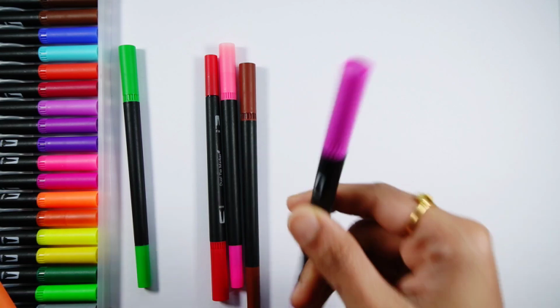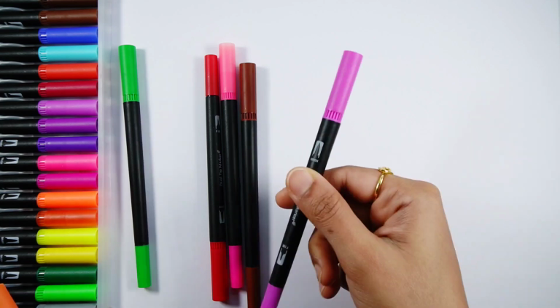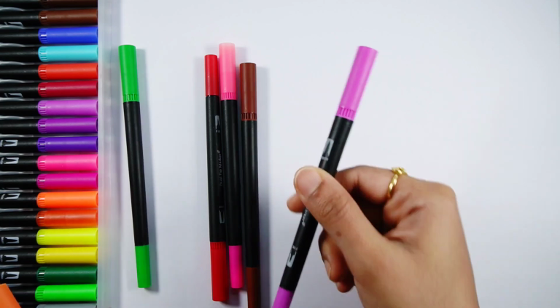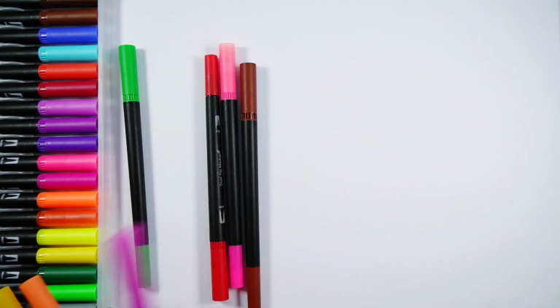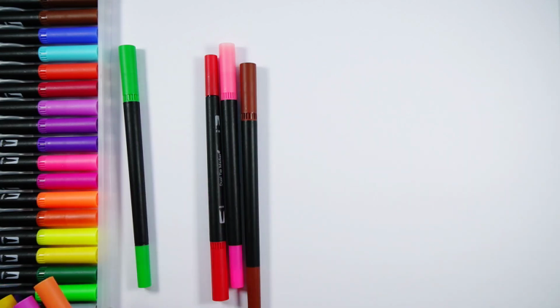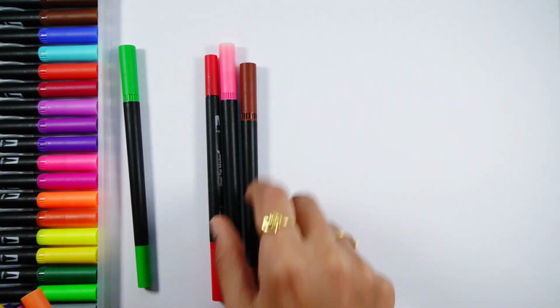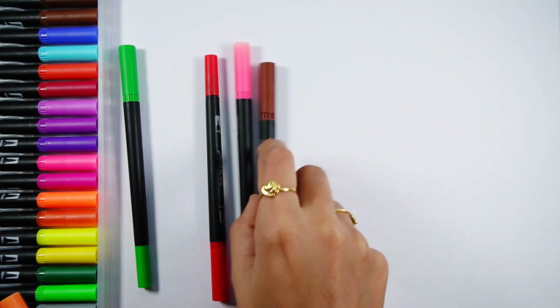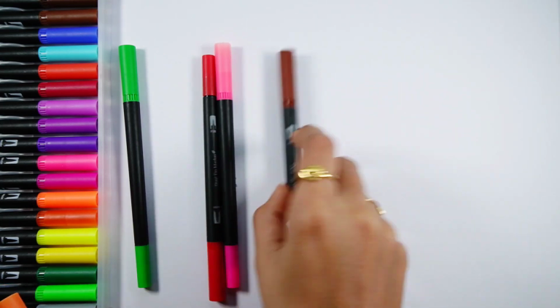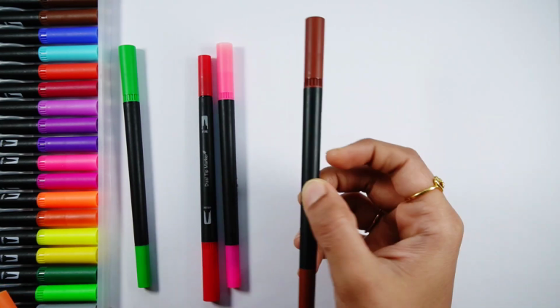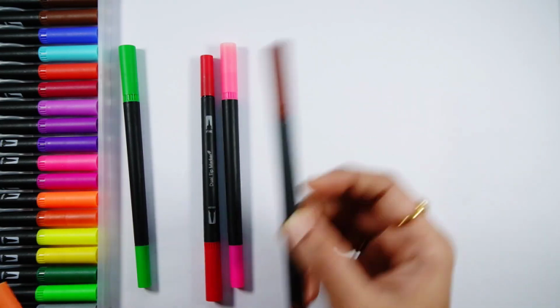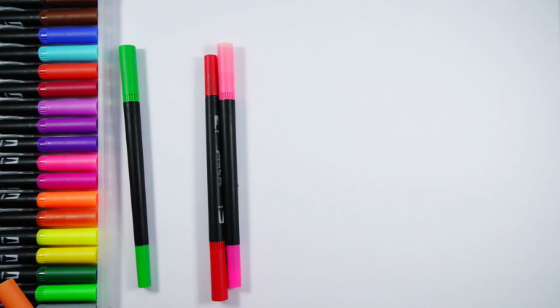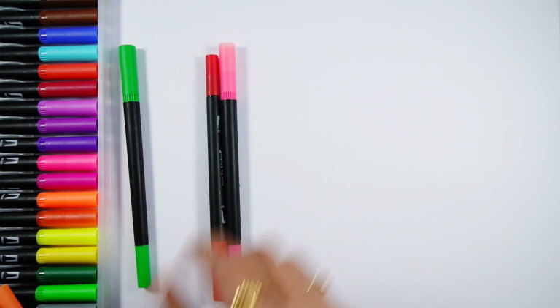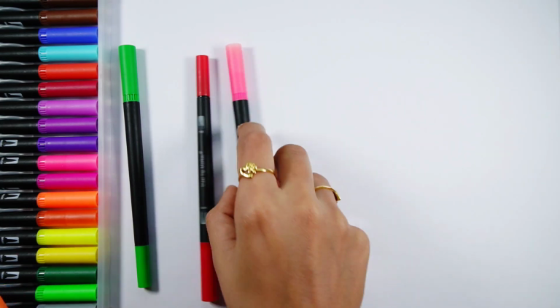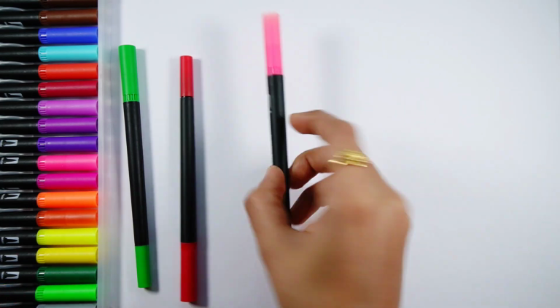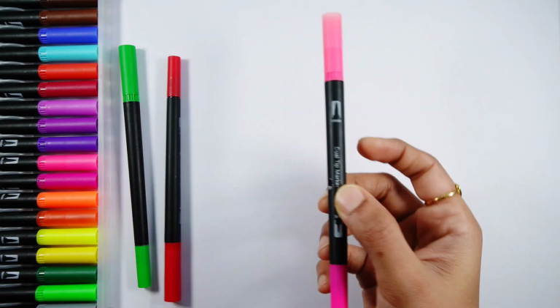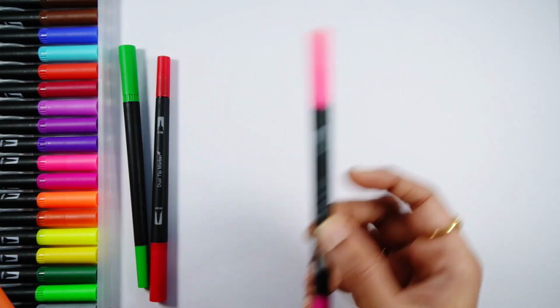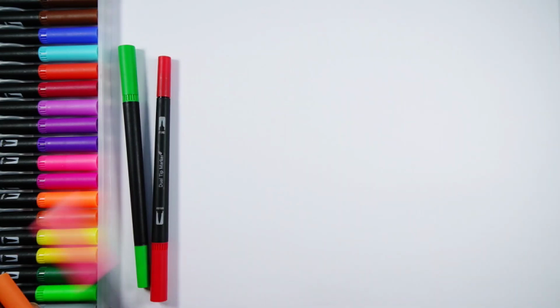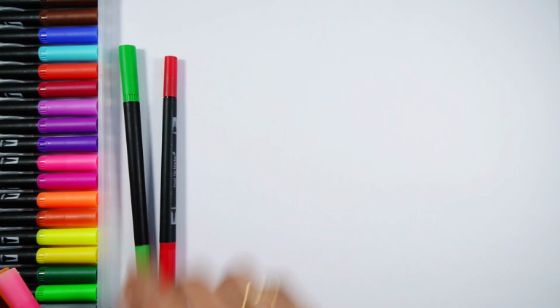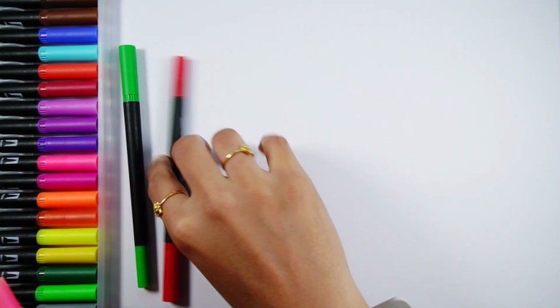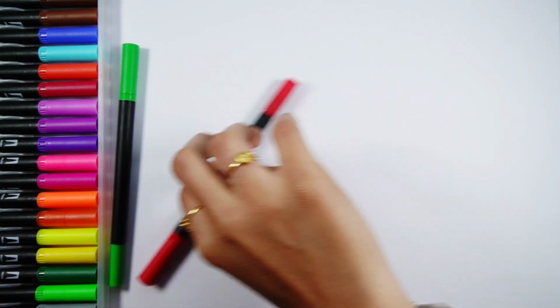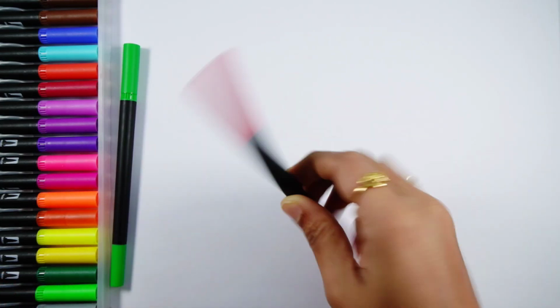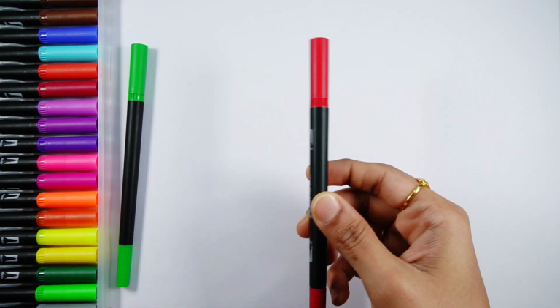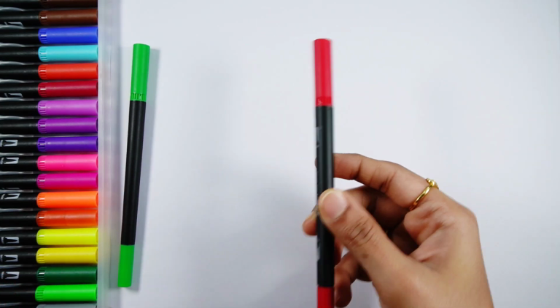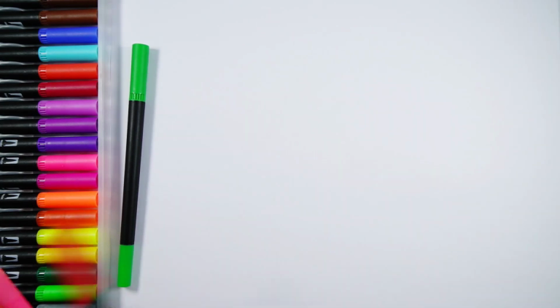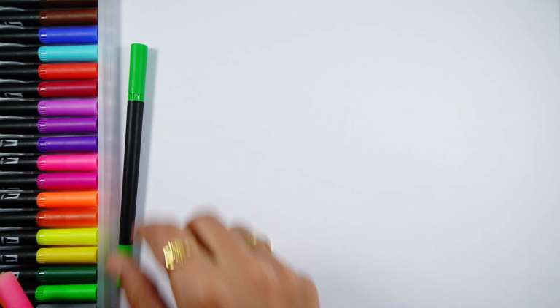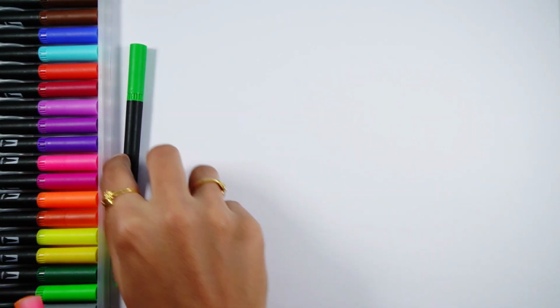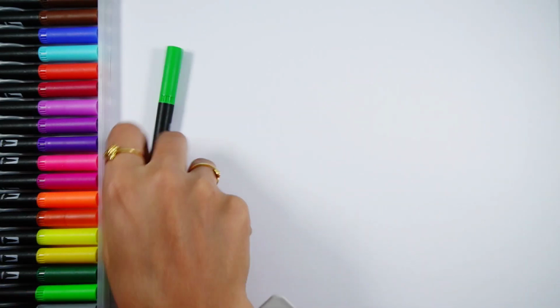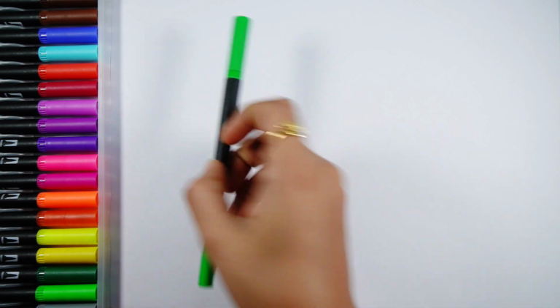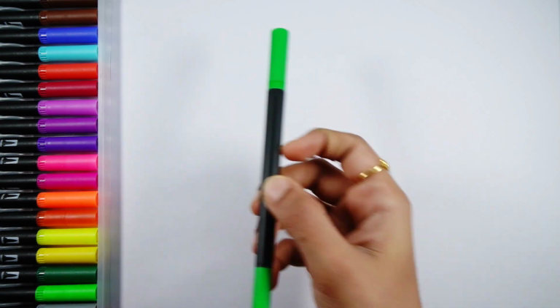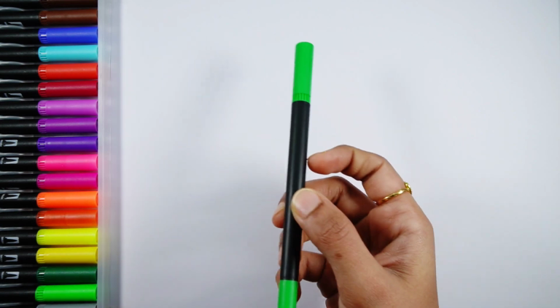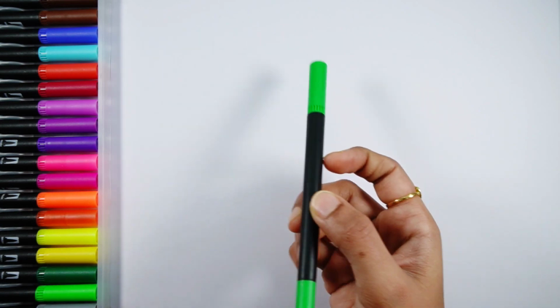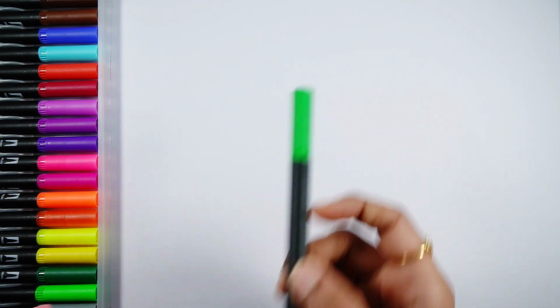Purple color, brown color, pink color, red color, light green color.